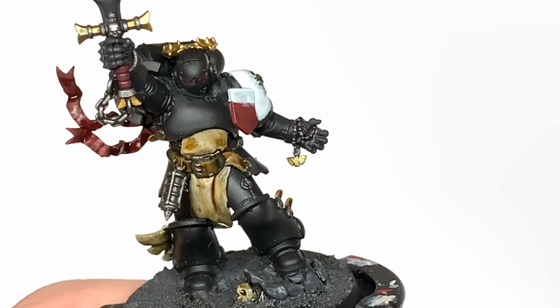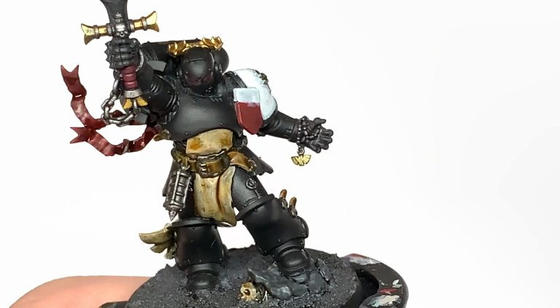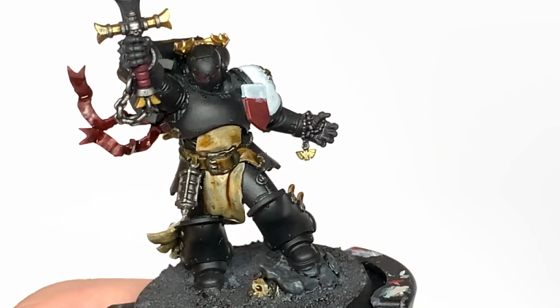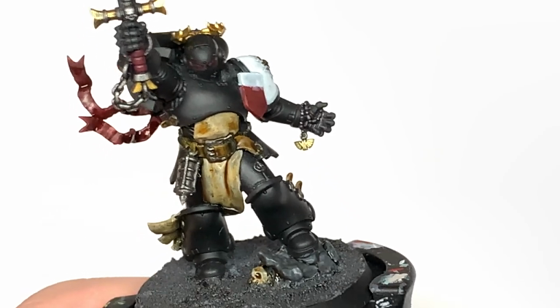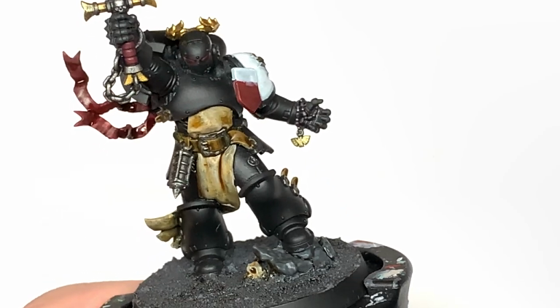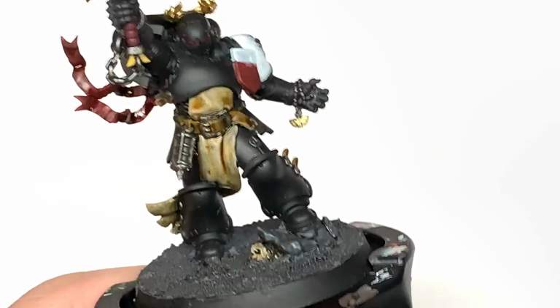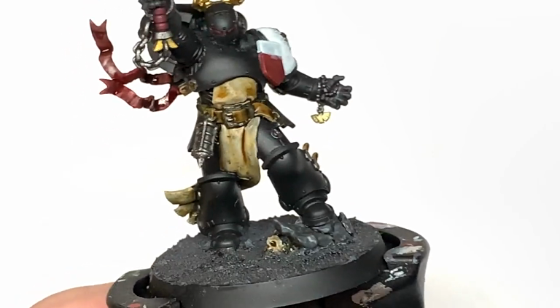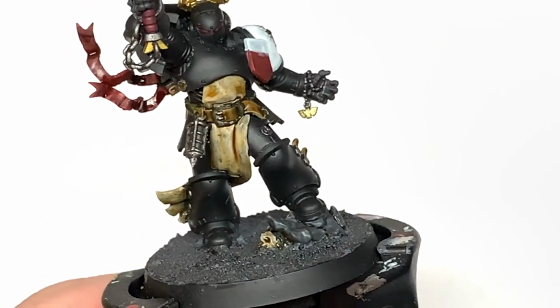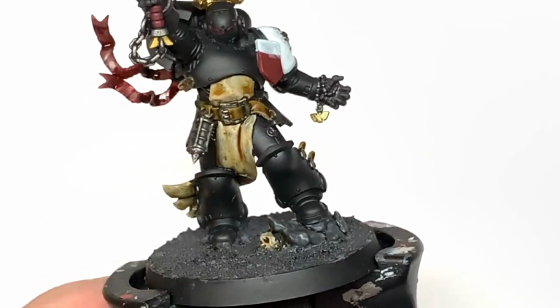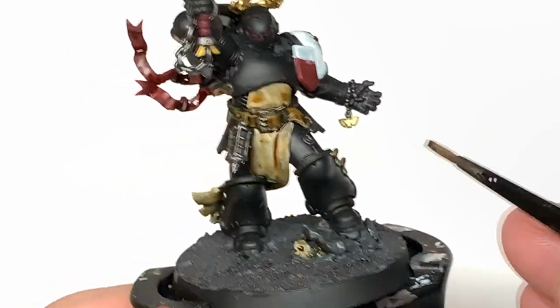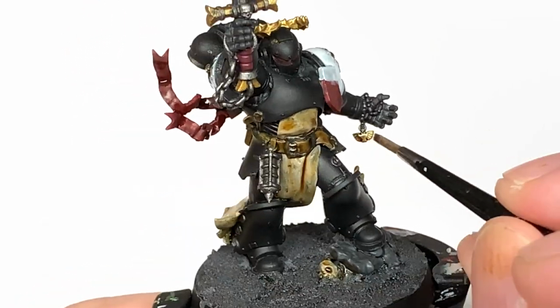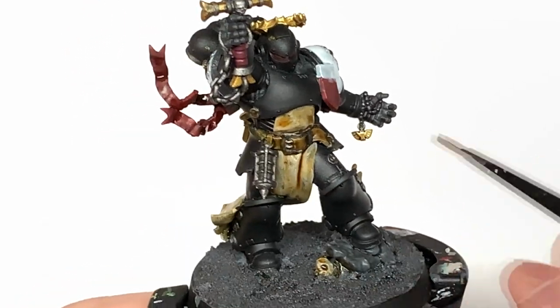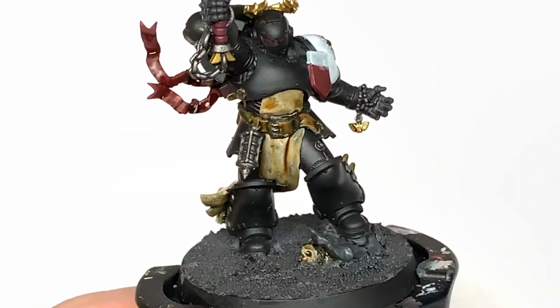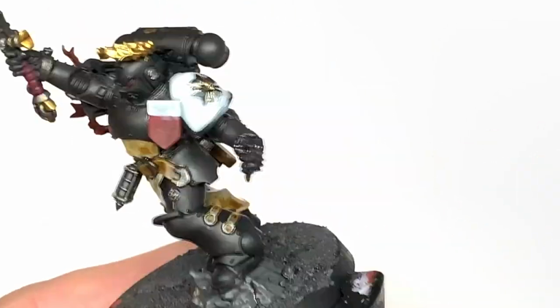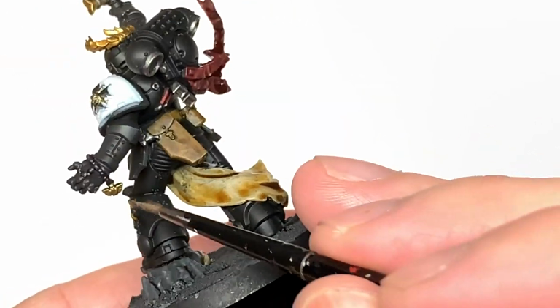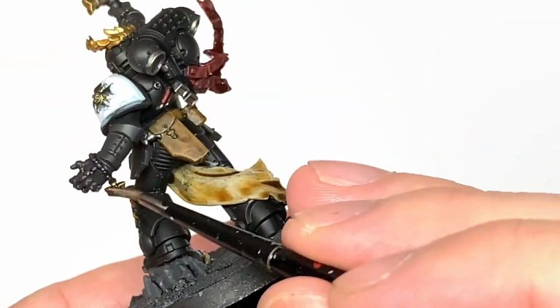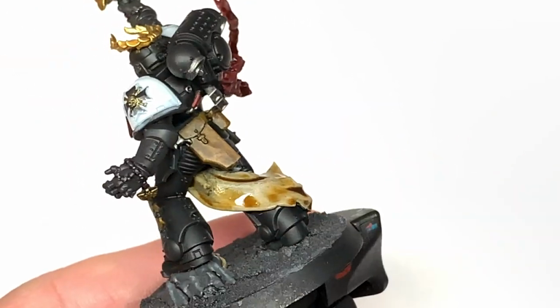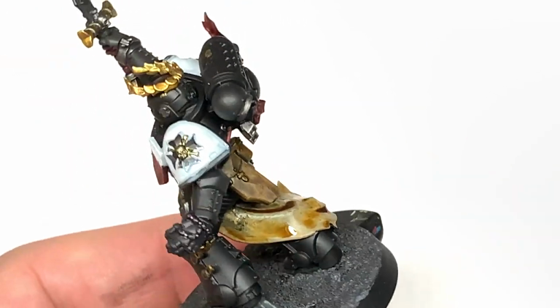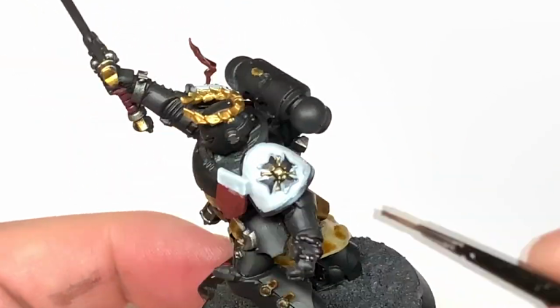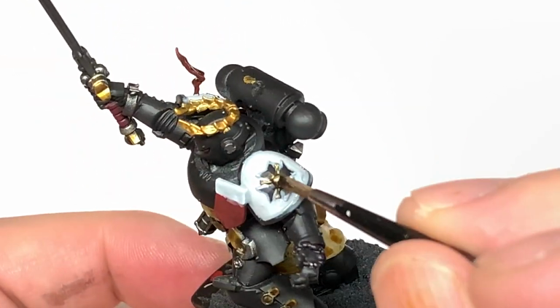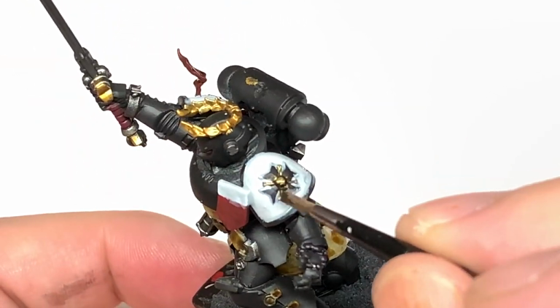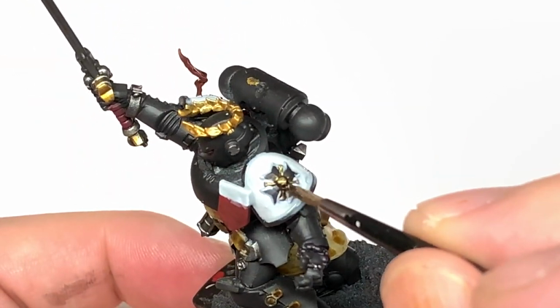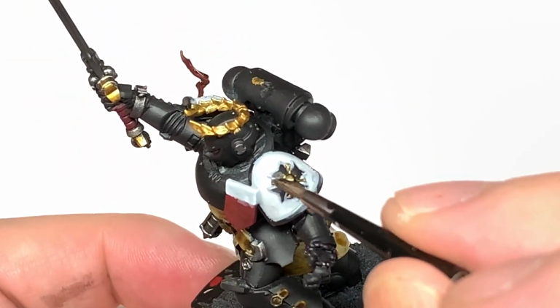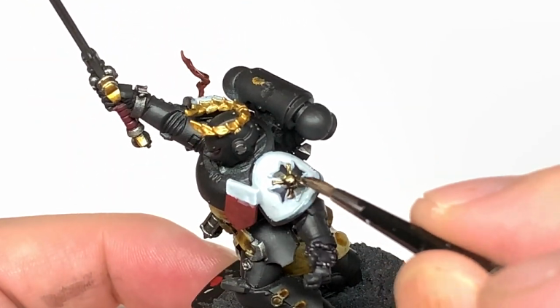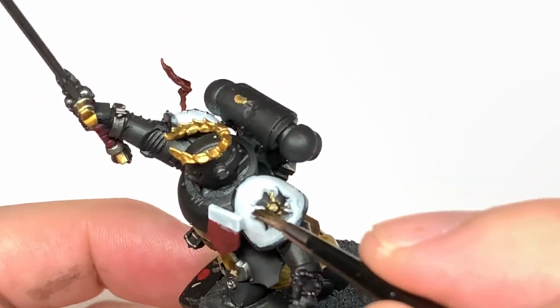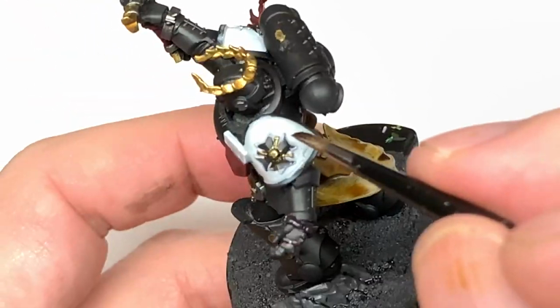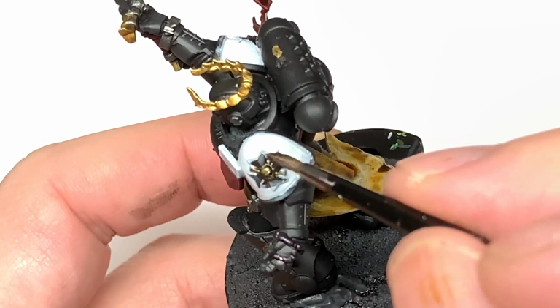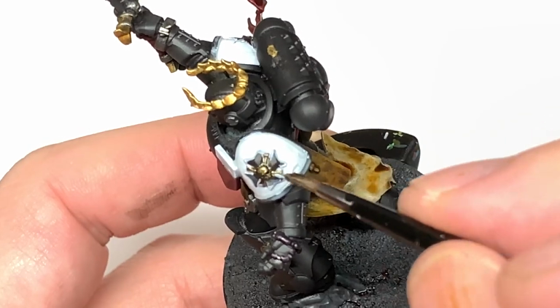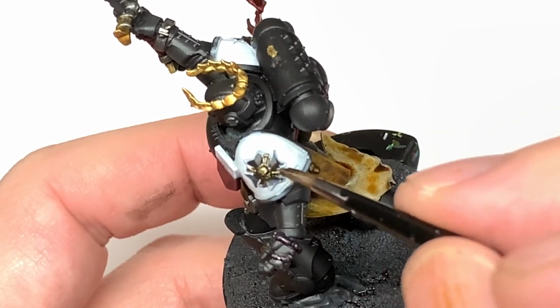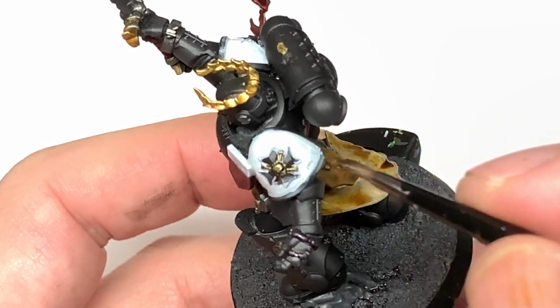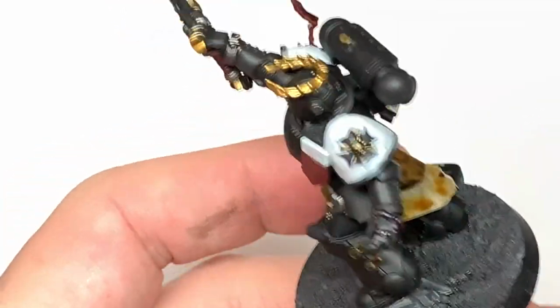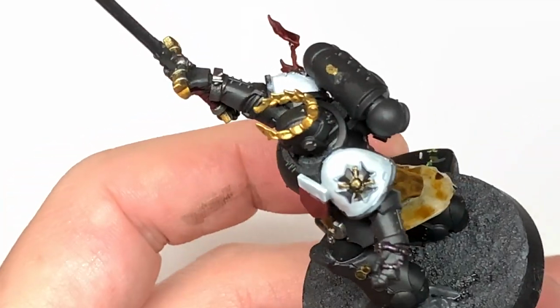Next up Citadel Agrax Earthshade. I'm going to use this to do all of the sections that we have done with gold - the Retributor Armour.